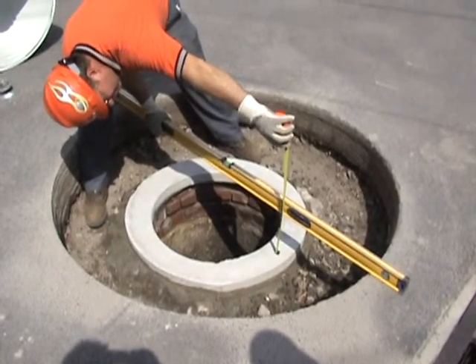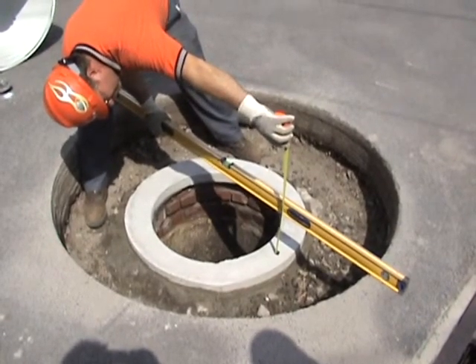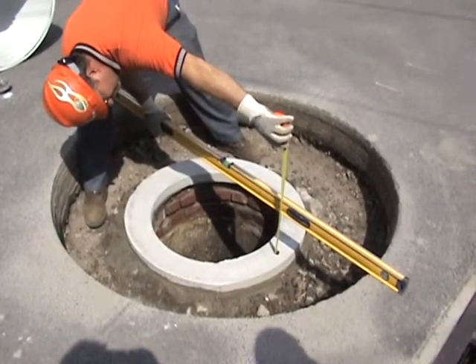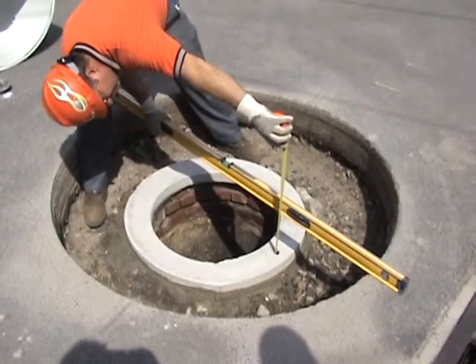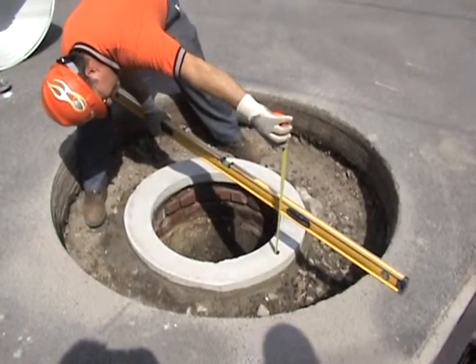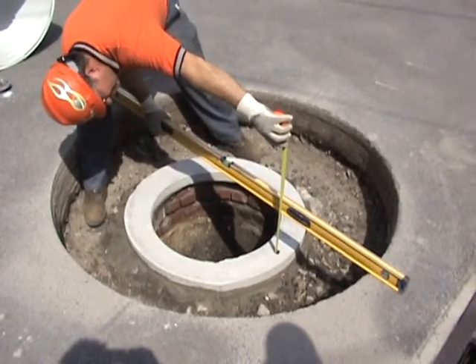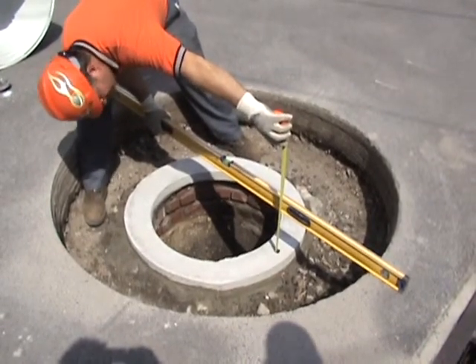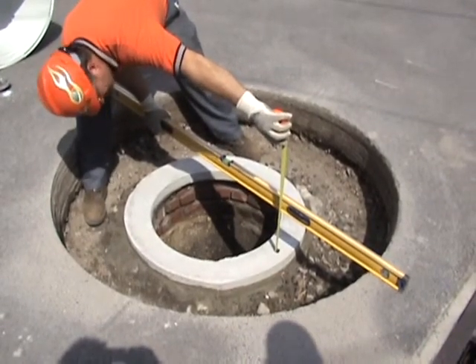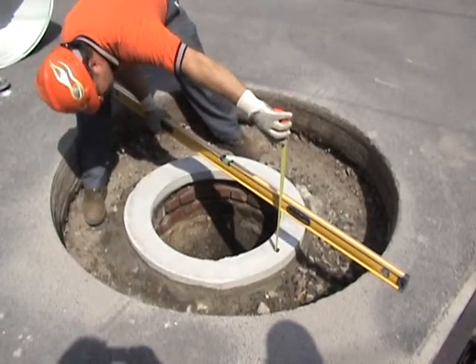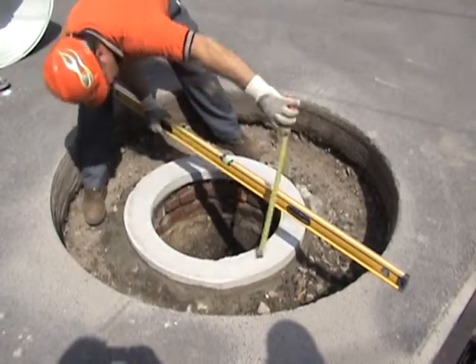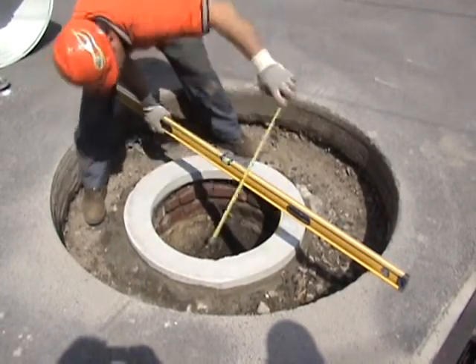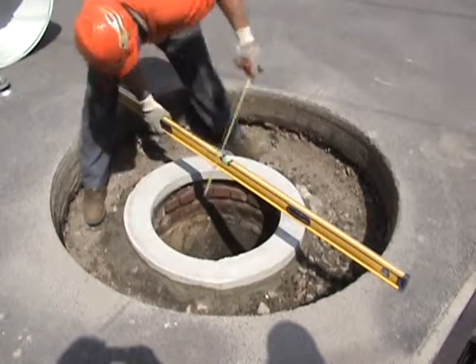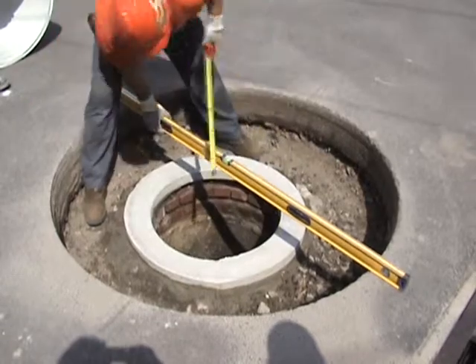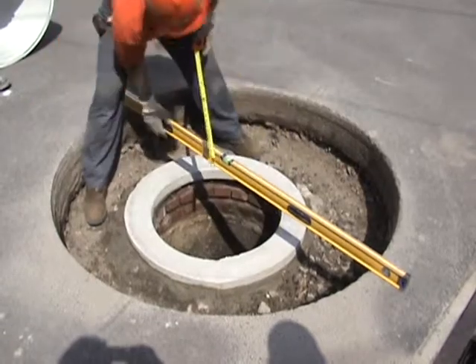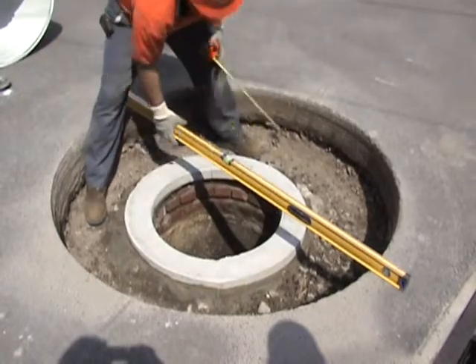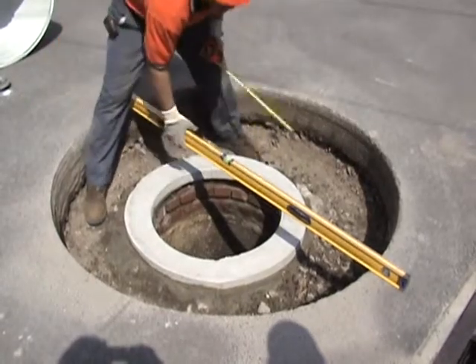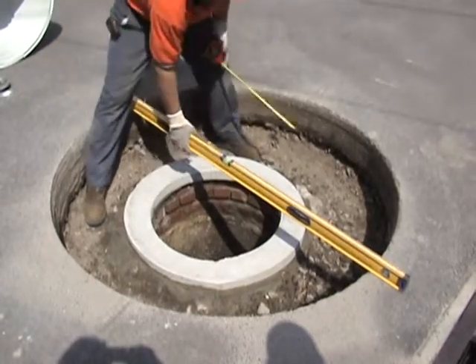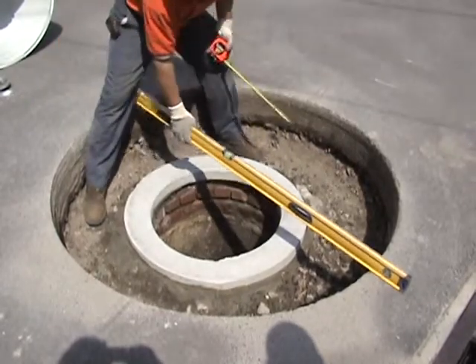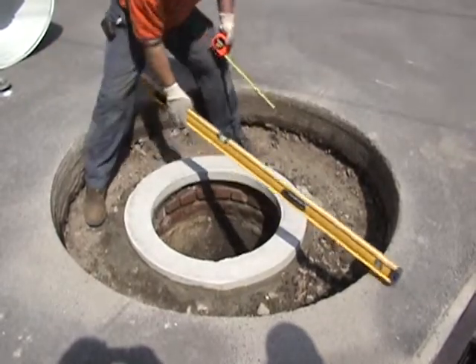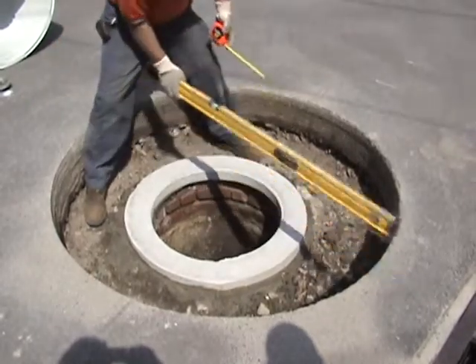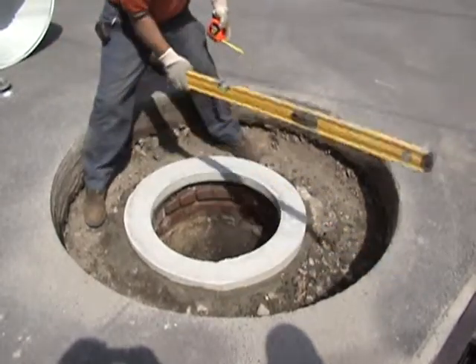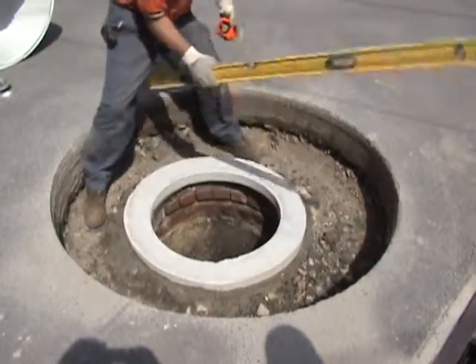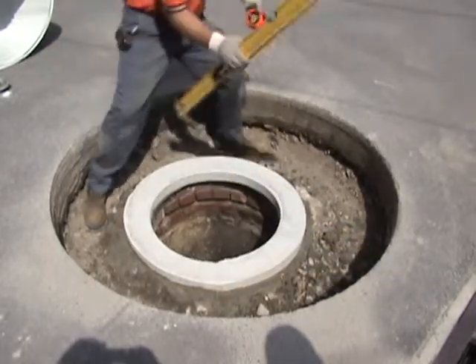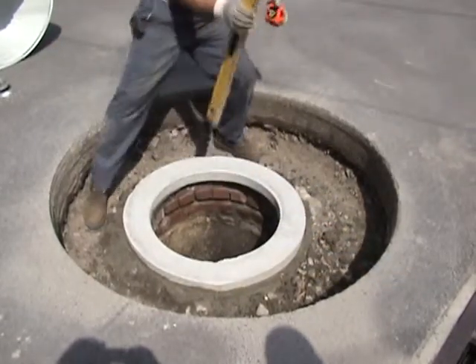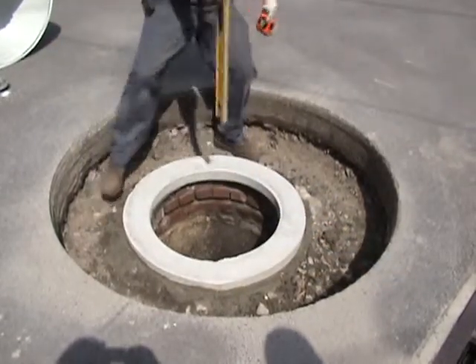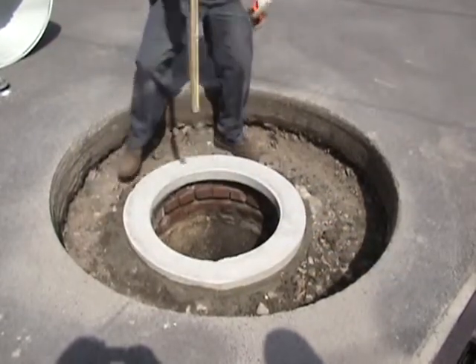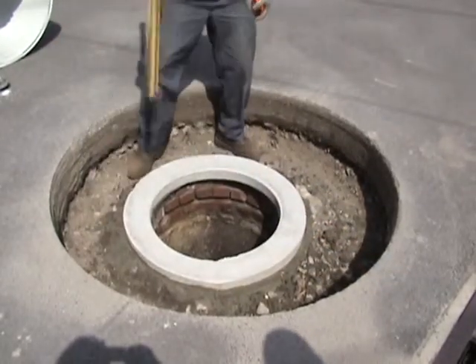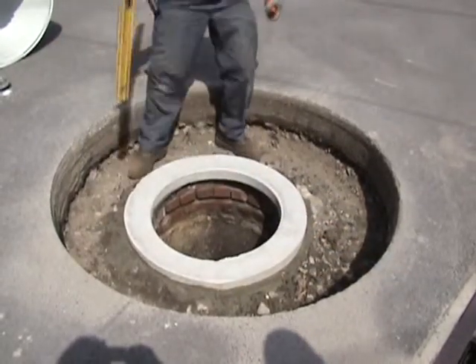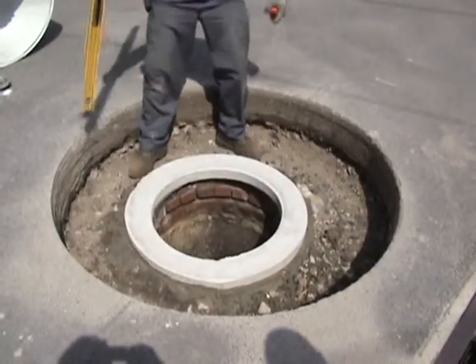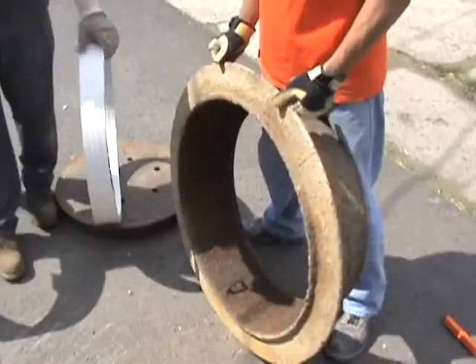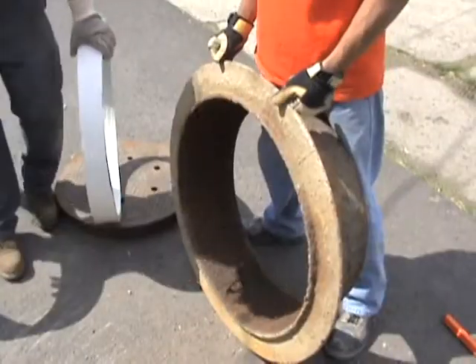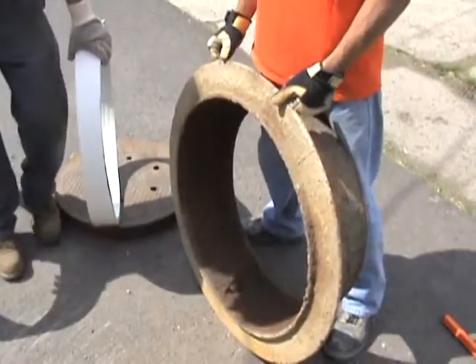We'll have to determine what the height of the casting is and then subtract that from the nine and three-eighths, and that will give us the length of the liner.